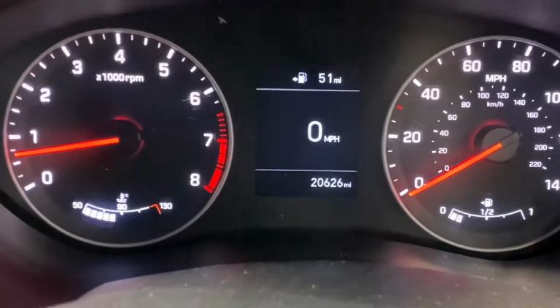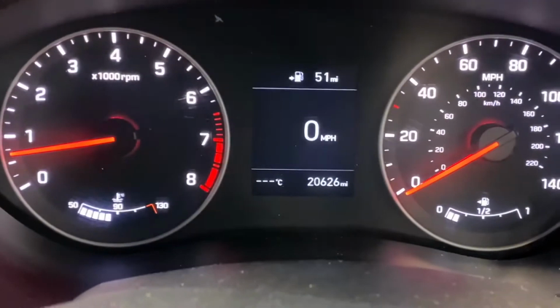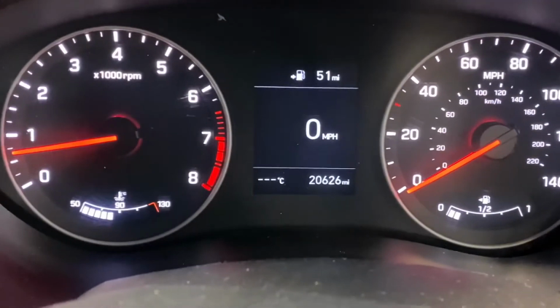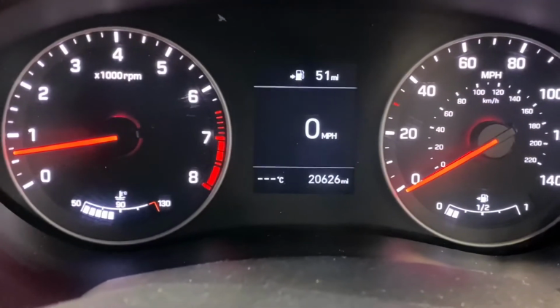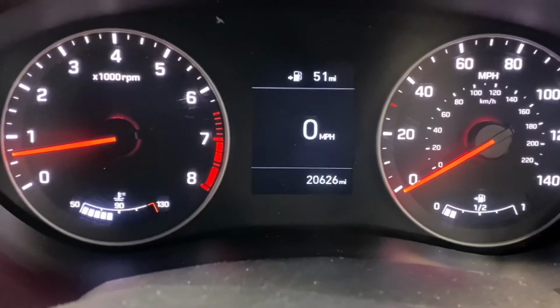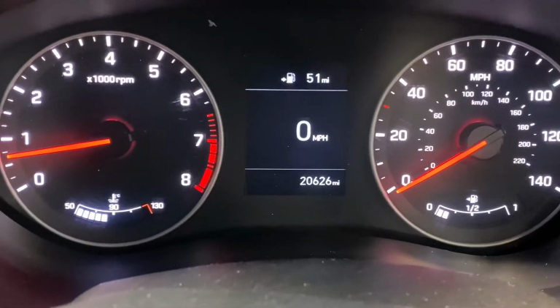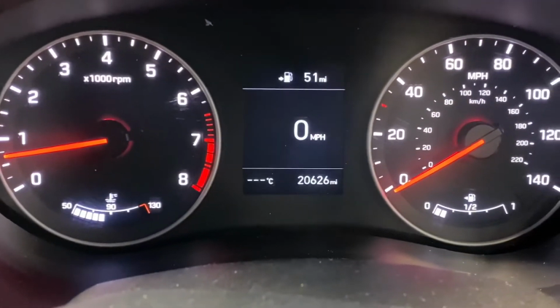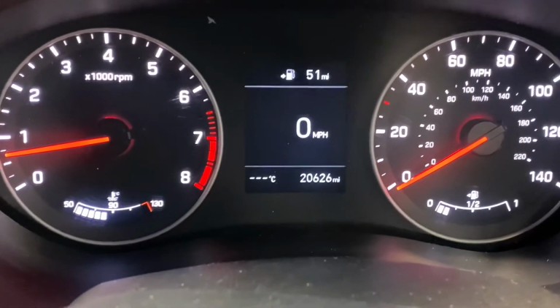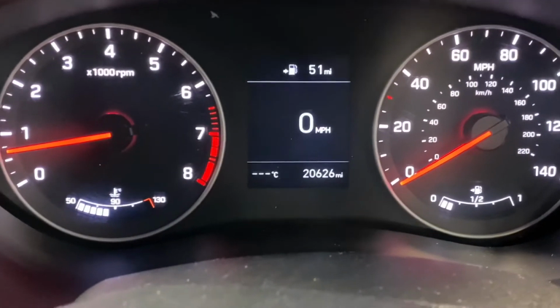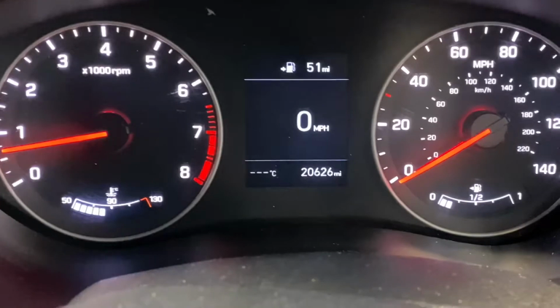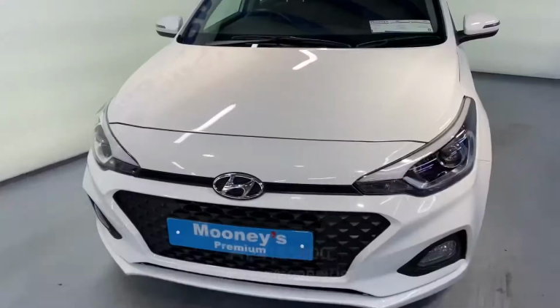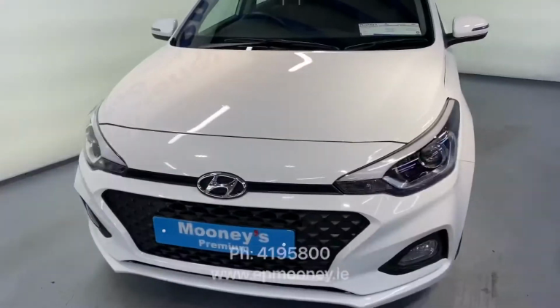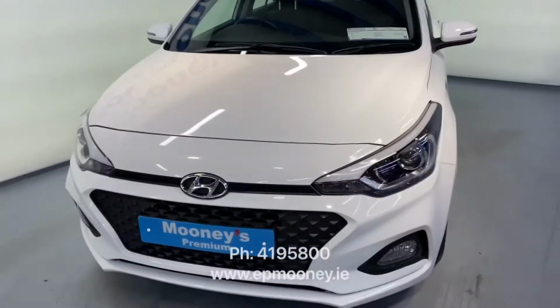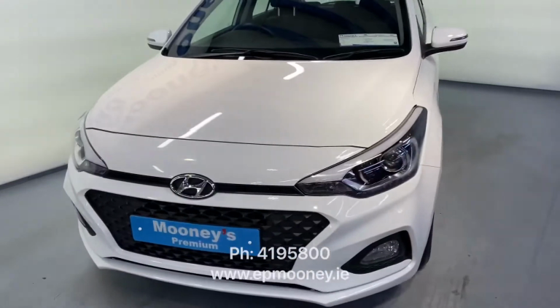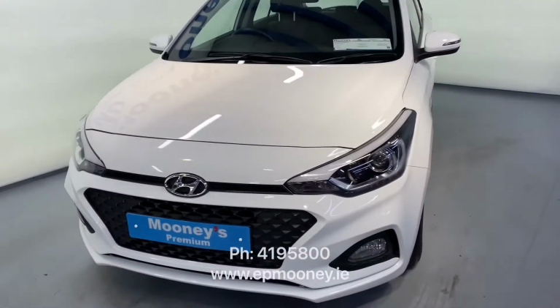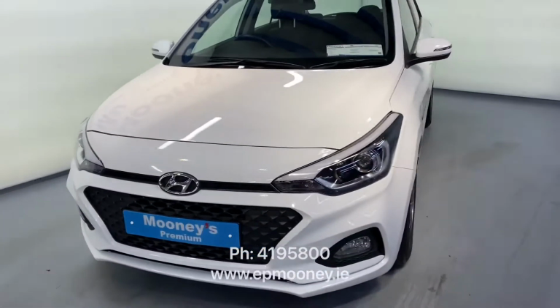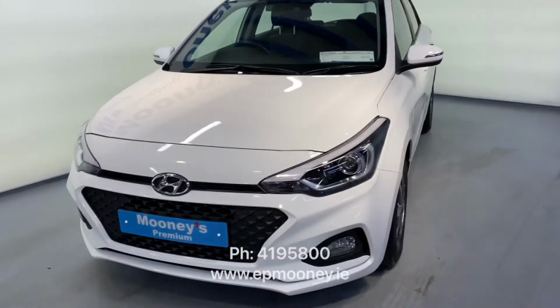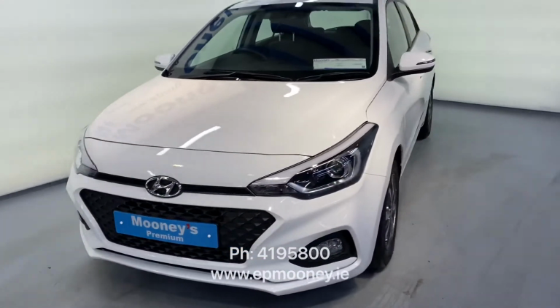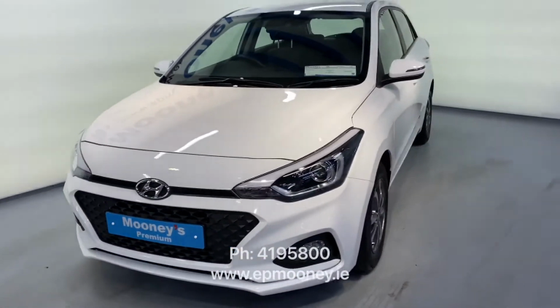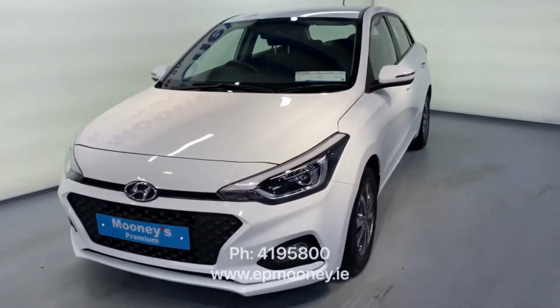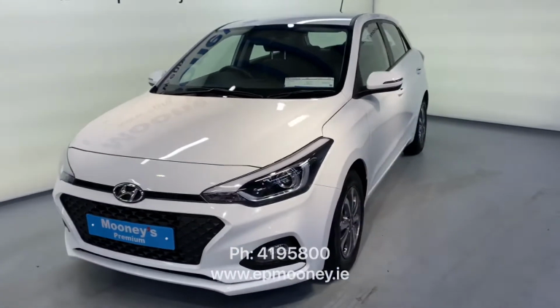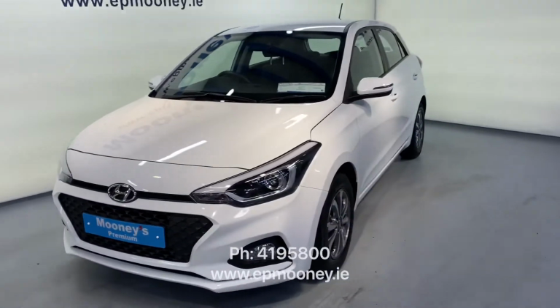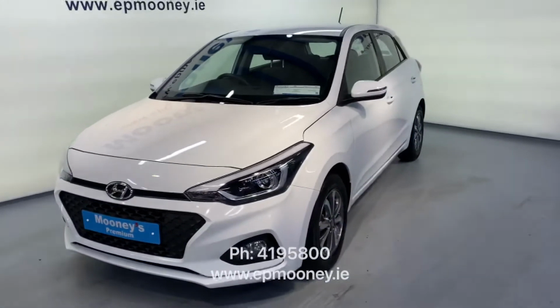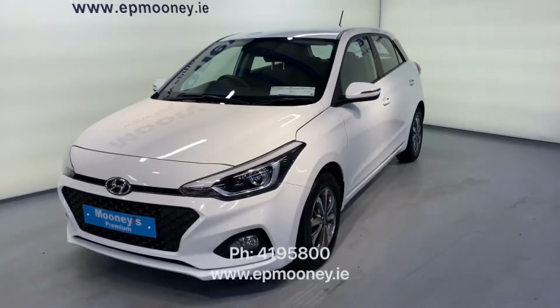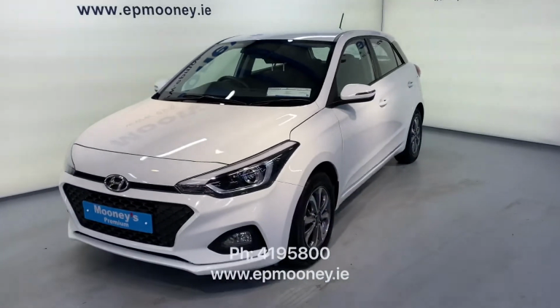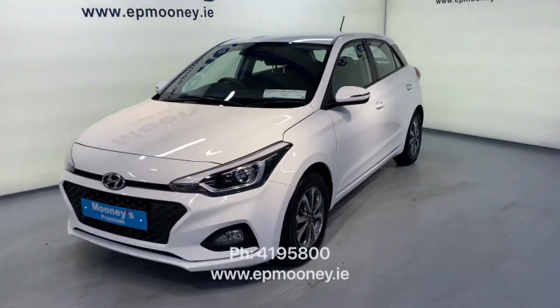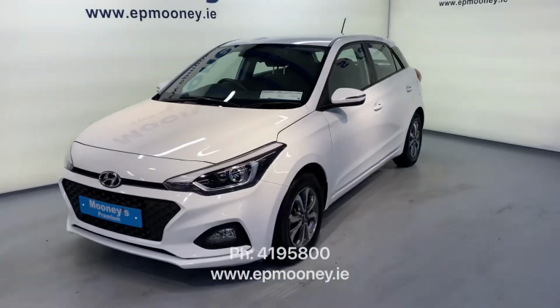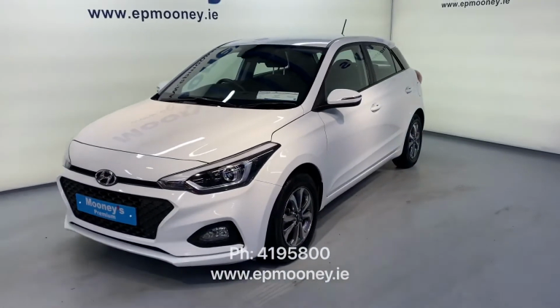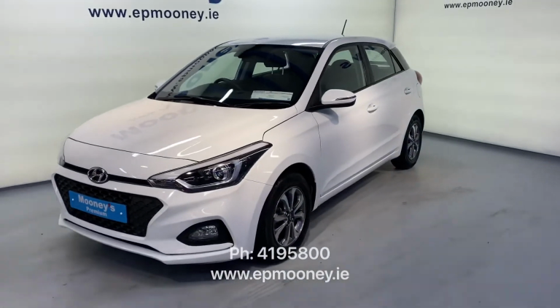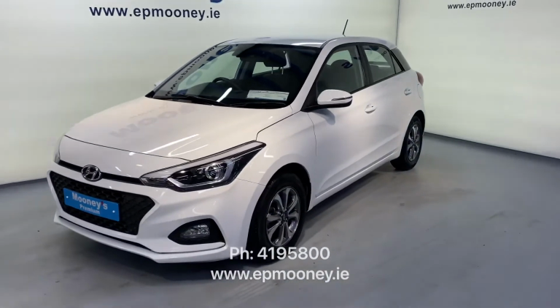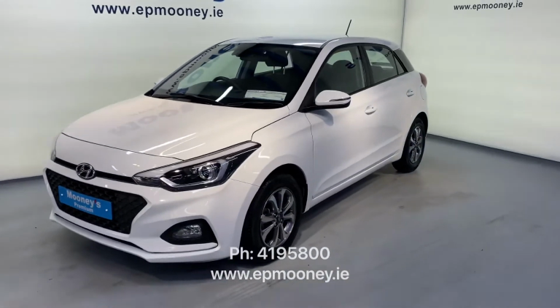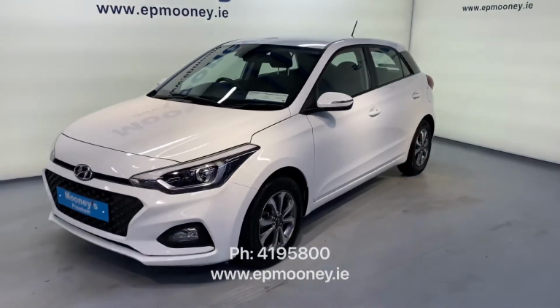20,600 miles on the clock. It's fully serviced here at Mooney's and of course will come with its unlimited mileage warranty.